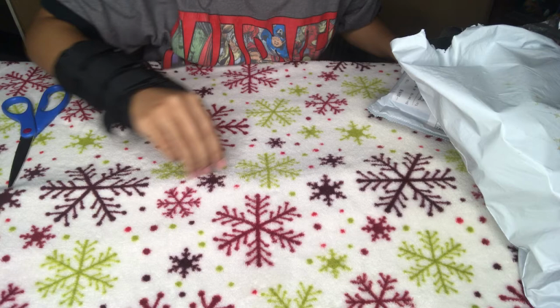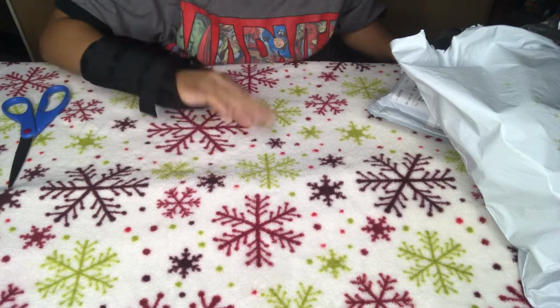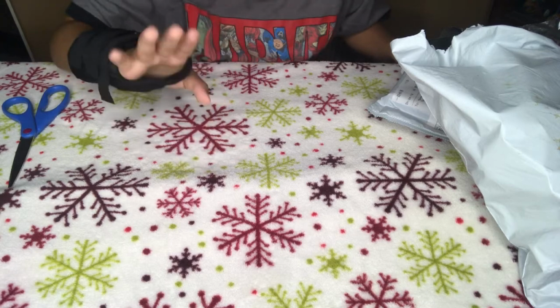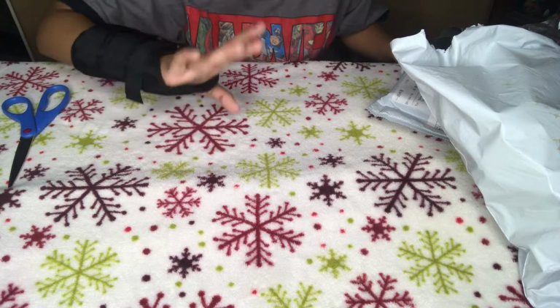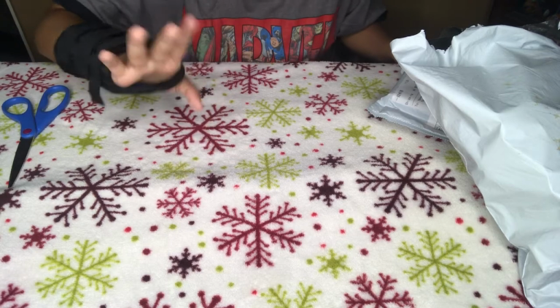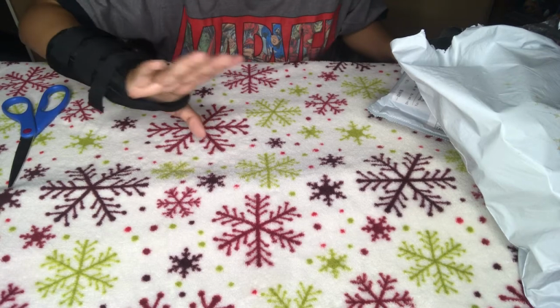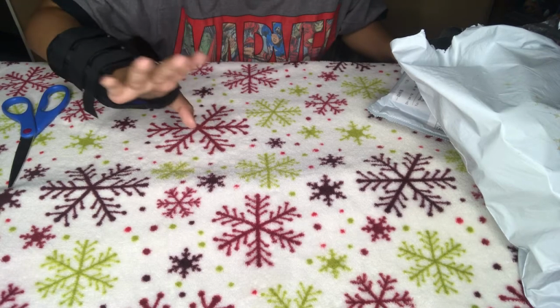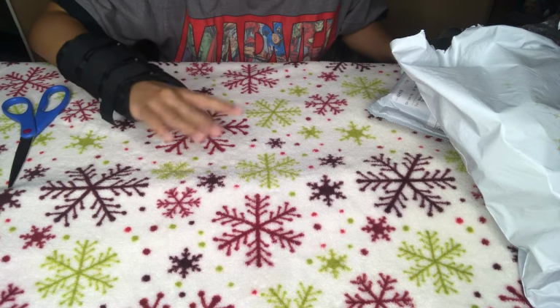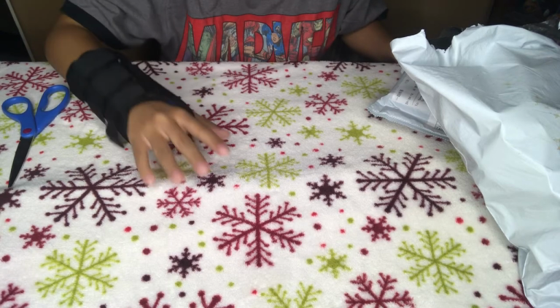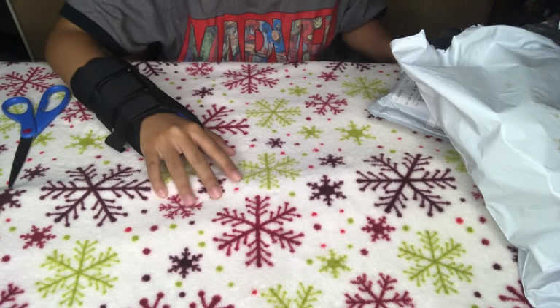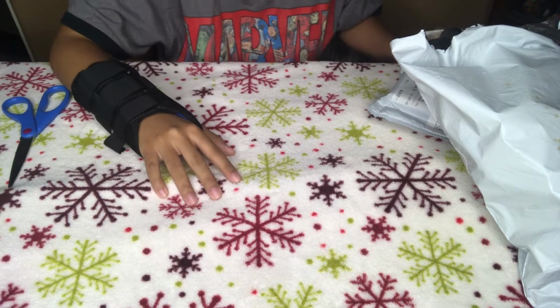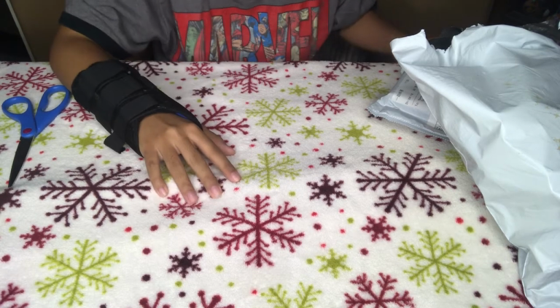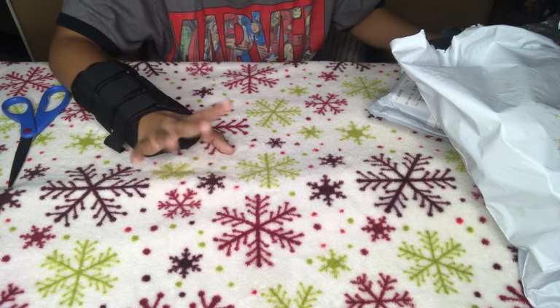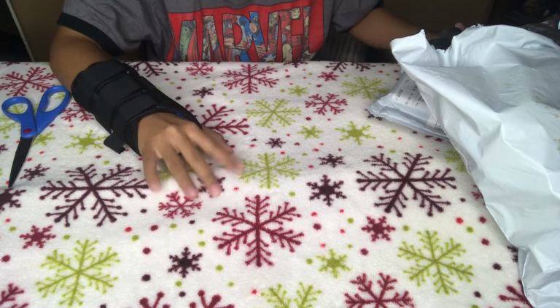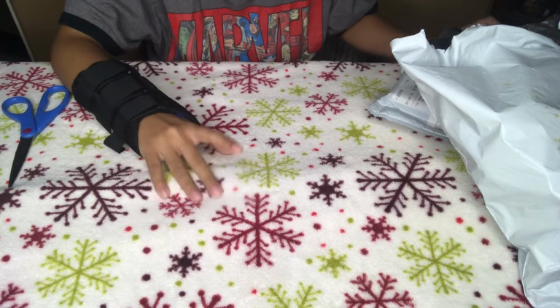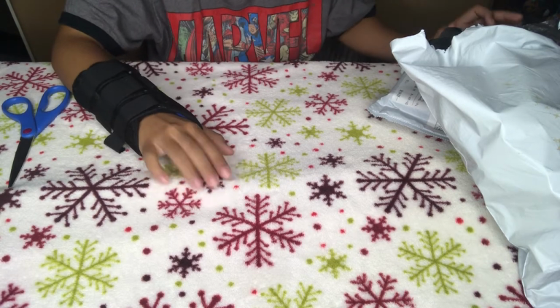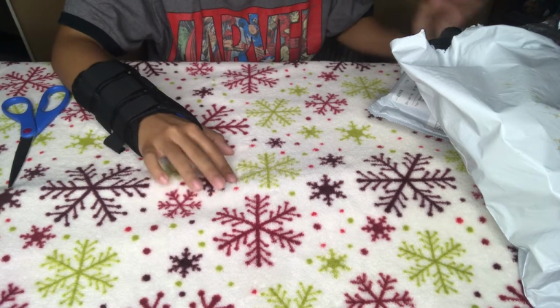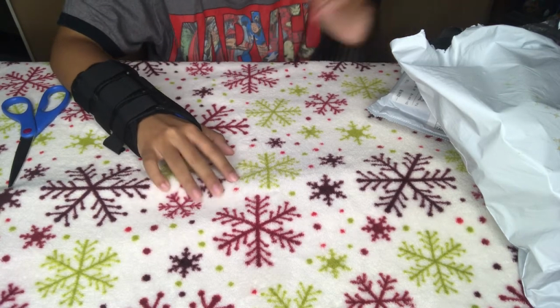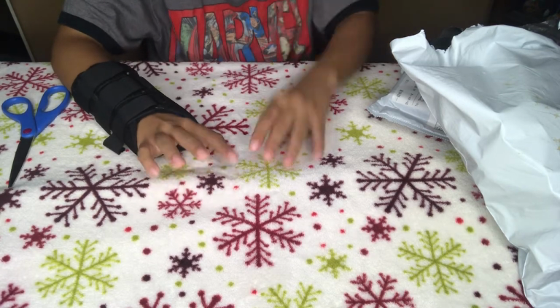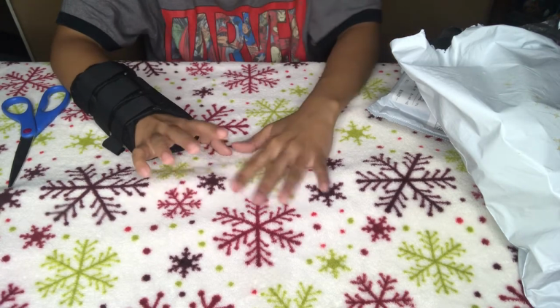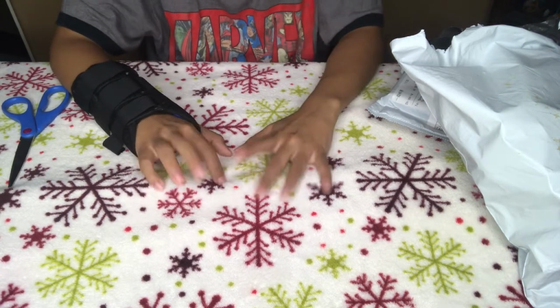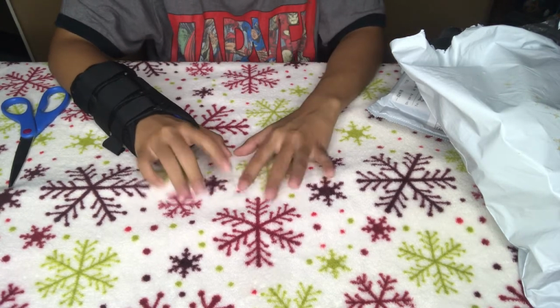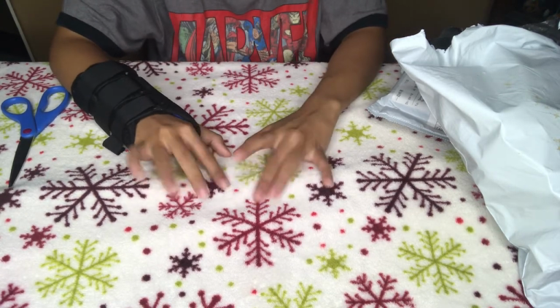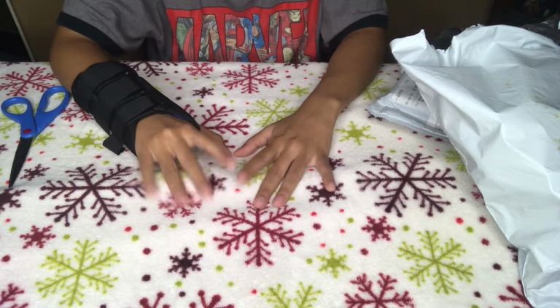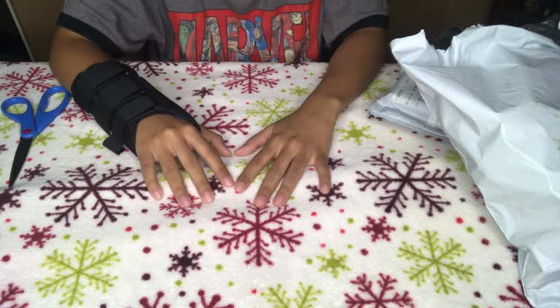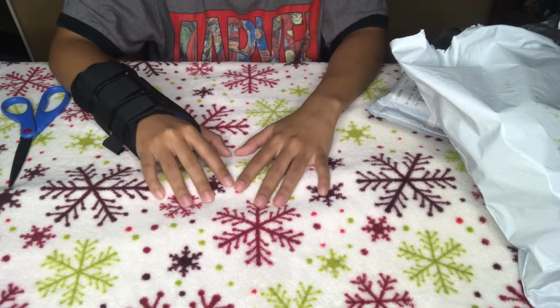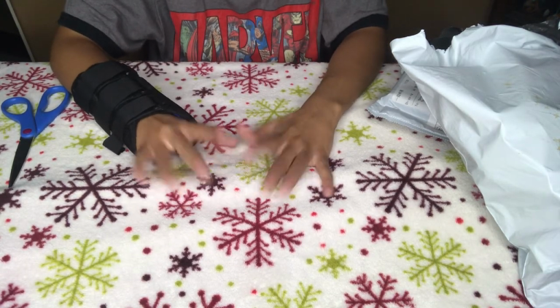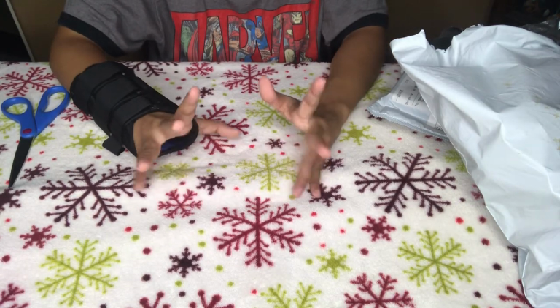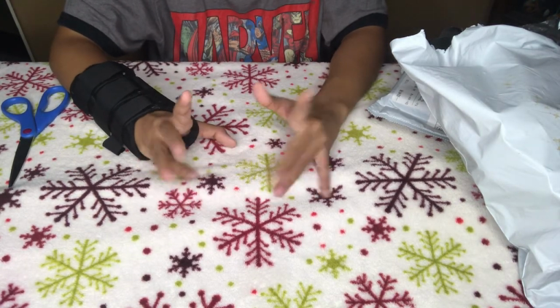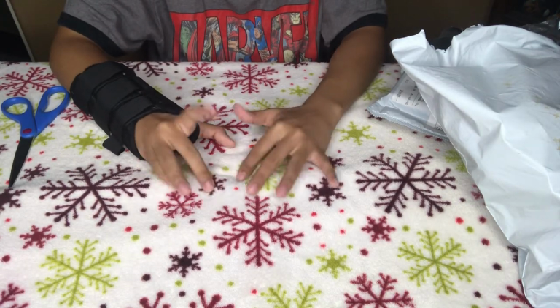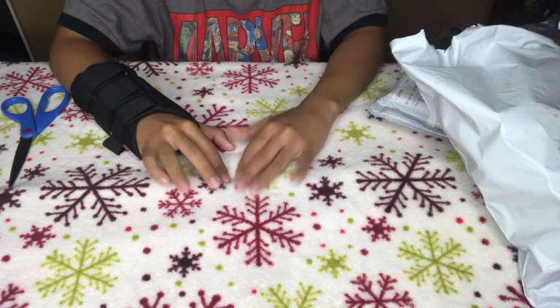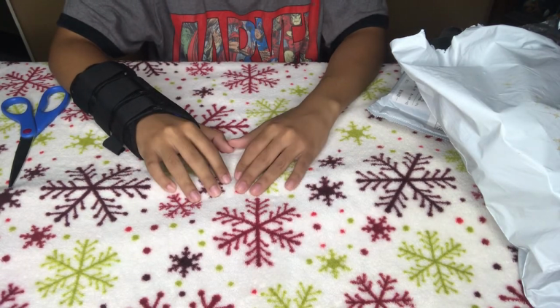Hi, it's Tybug and welcome back to my channel. So today we have an AliExpress haul.